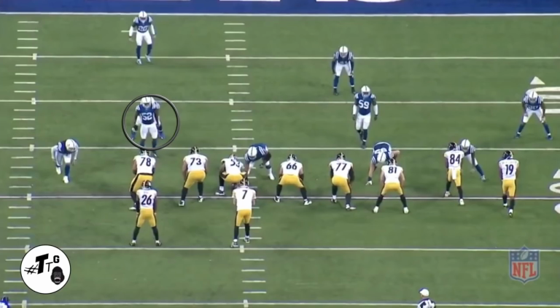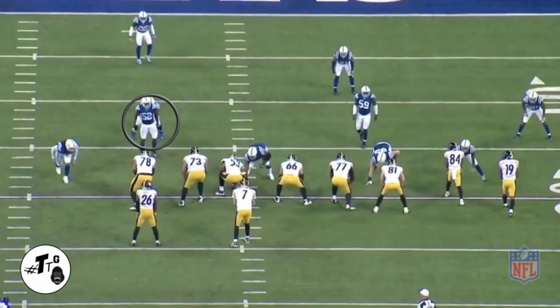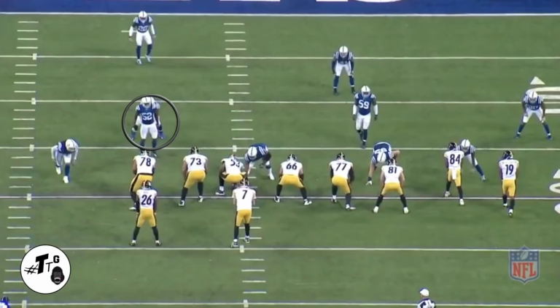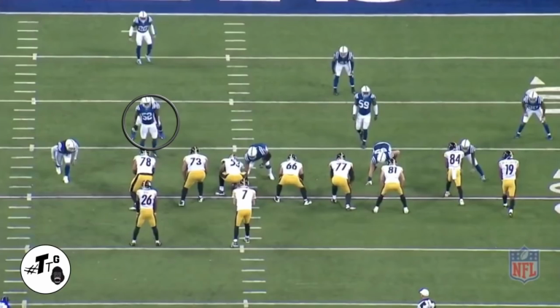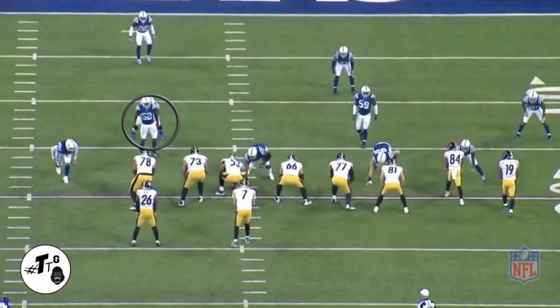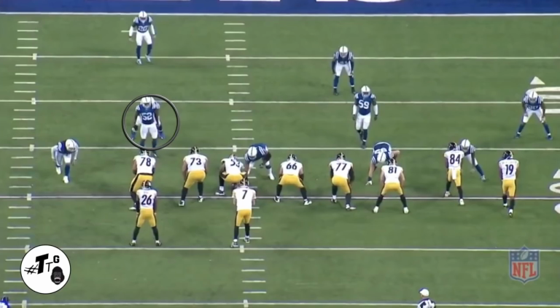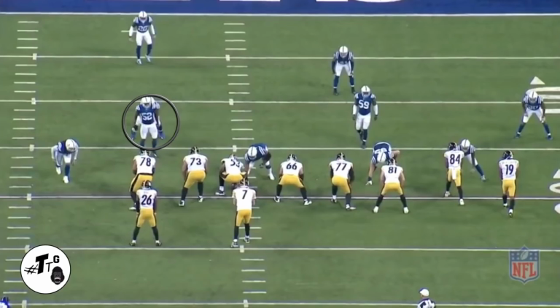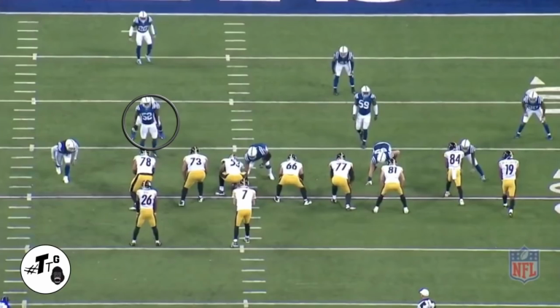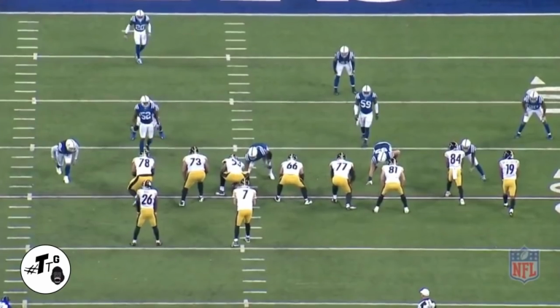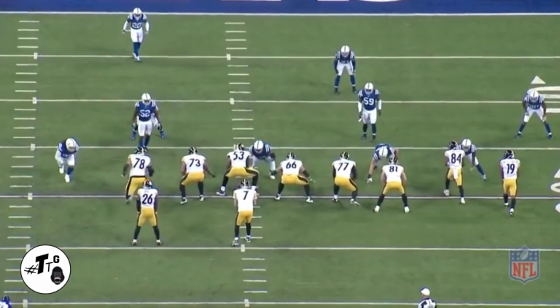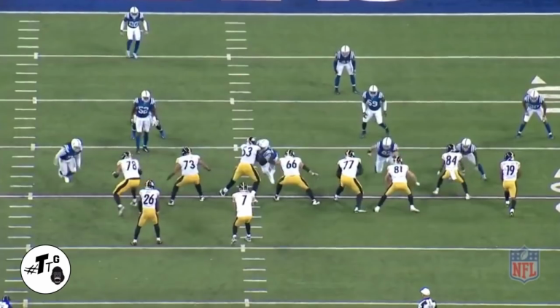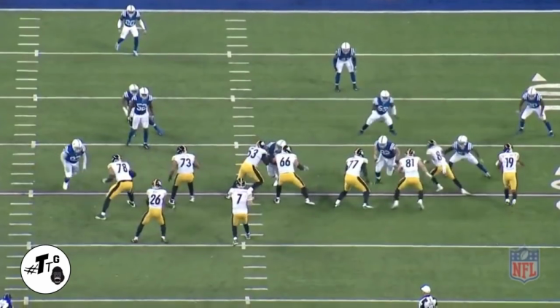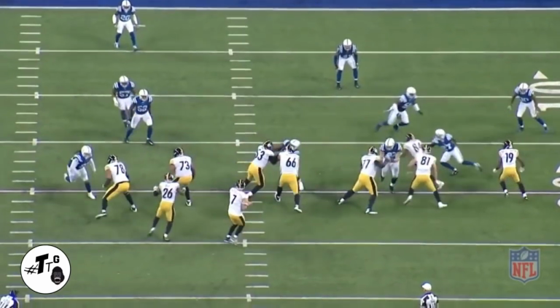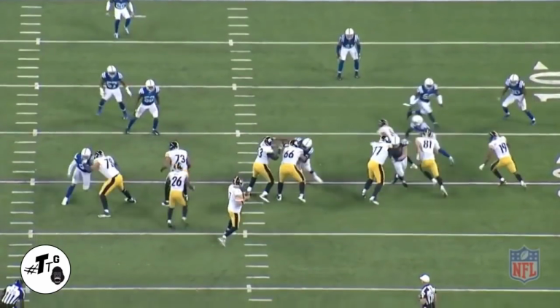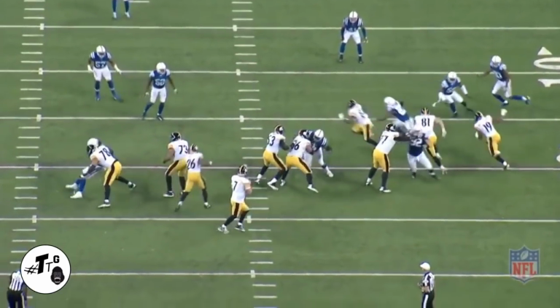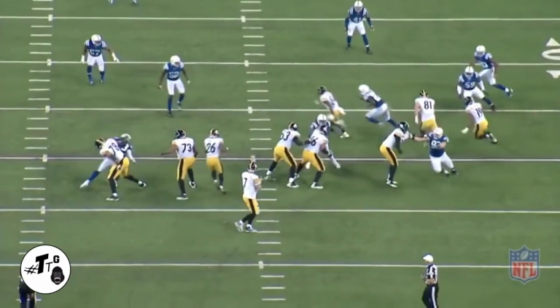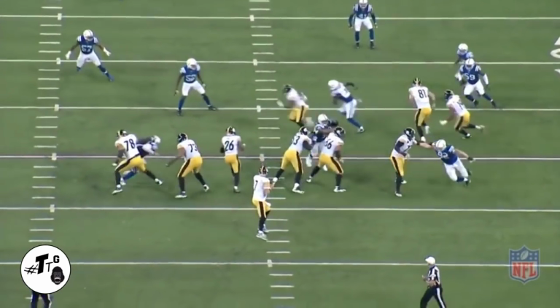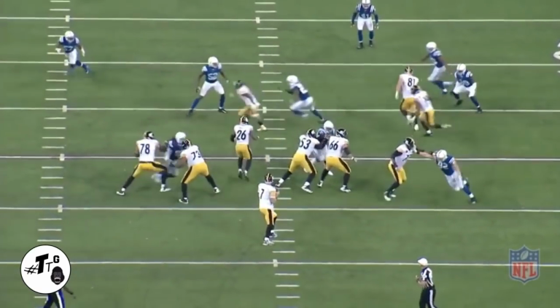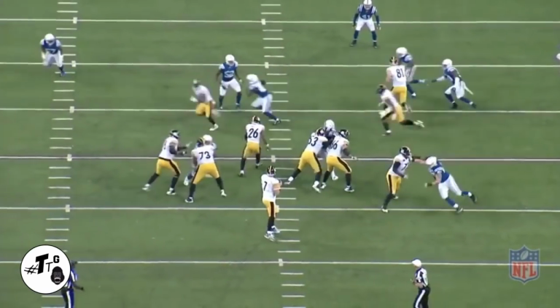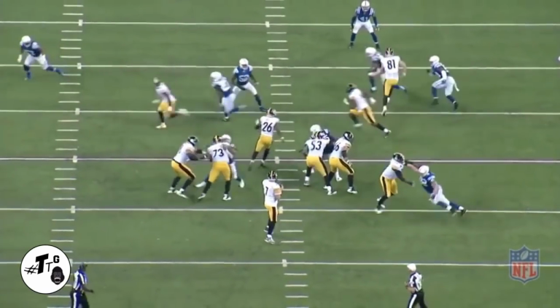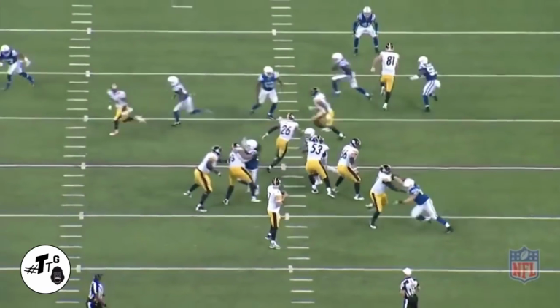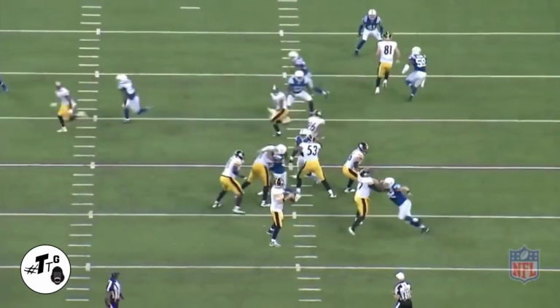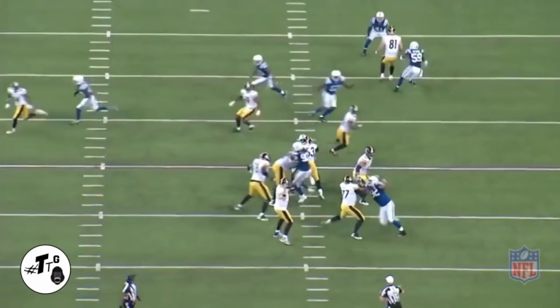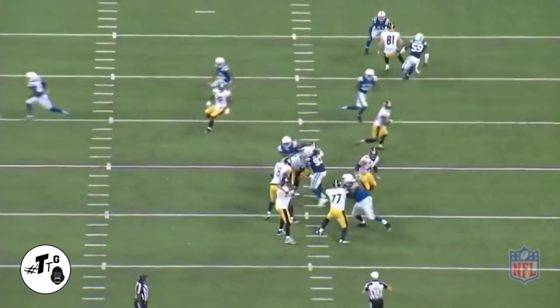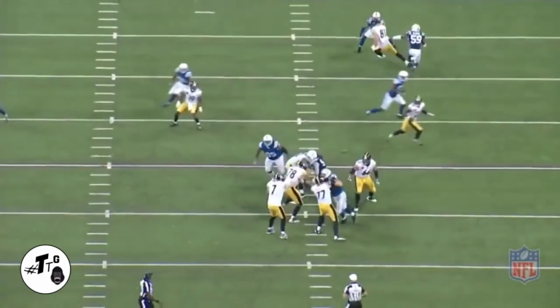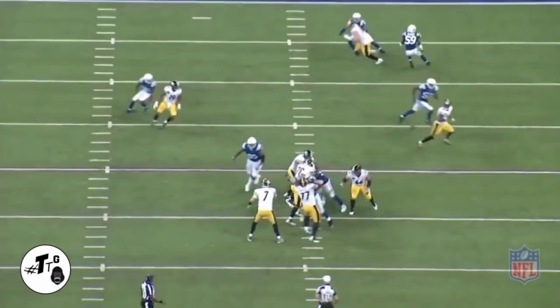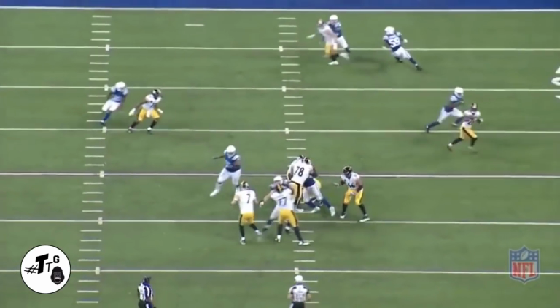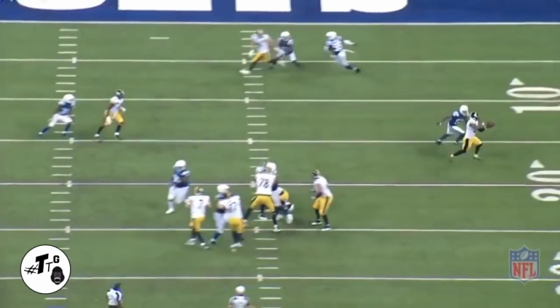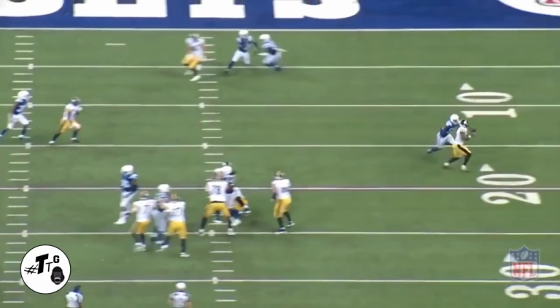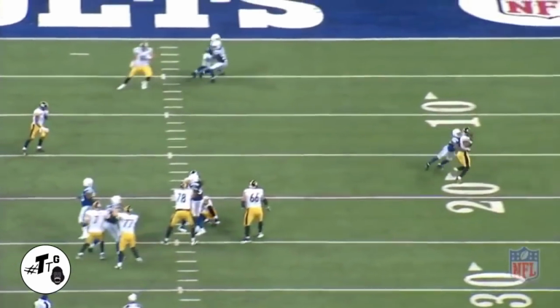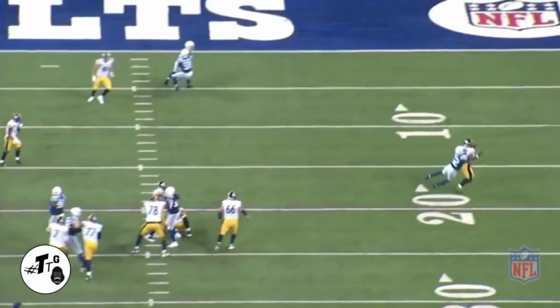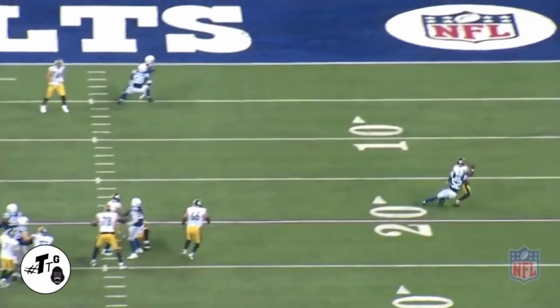Cover one man-to-man versus Bell. Bell does a five-yard in-route and Mingo closes in on him to get the ball out for the incompletion.